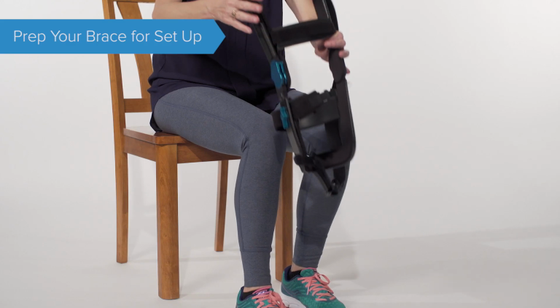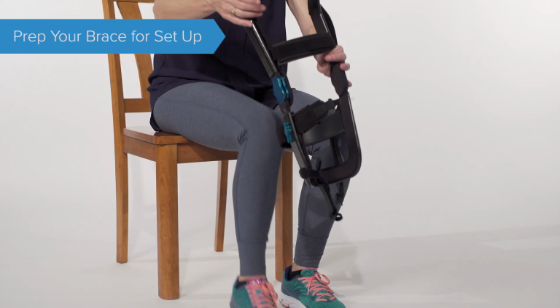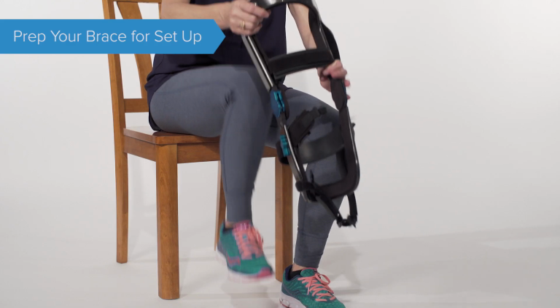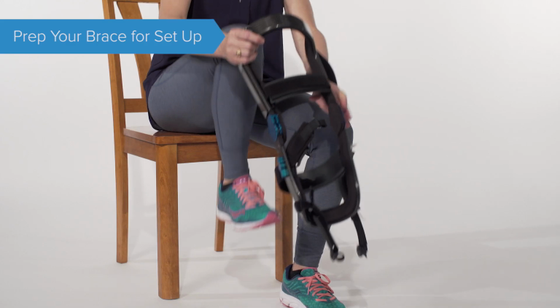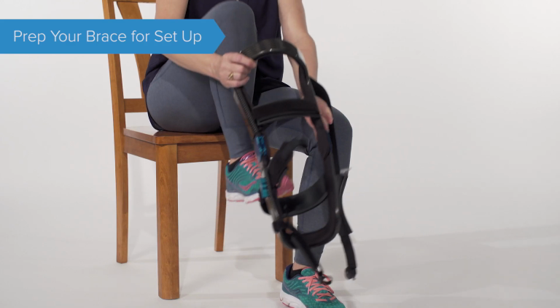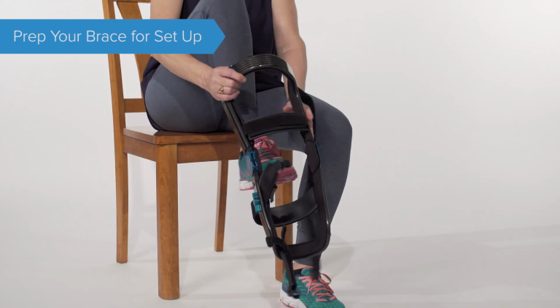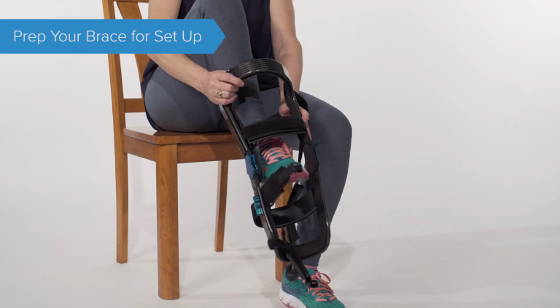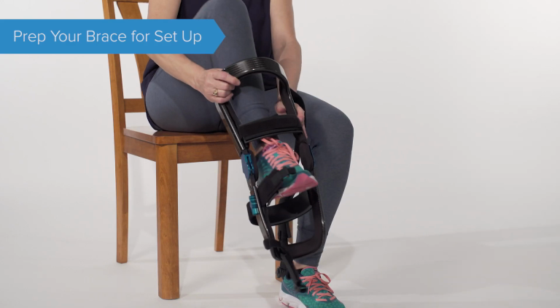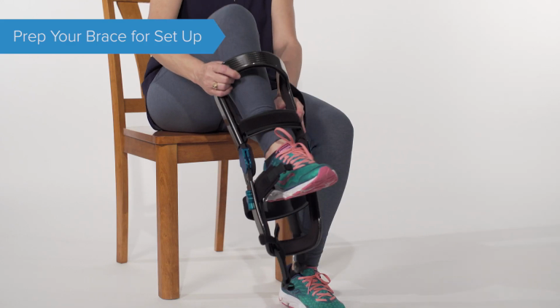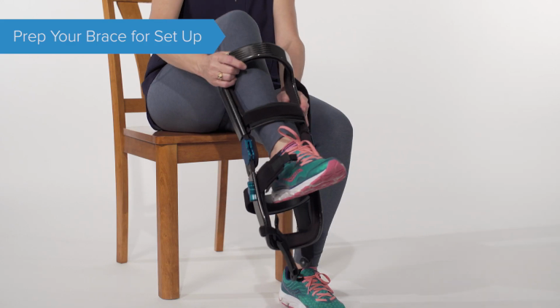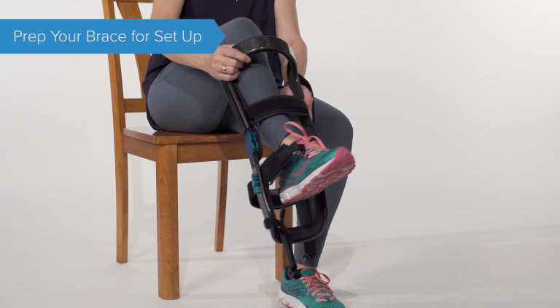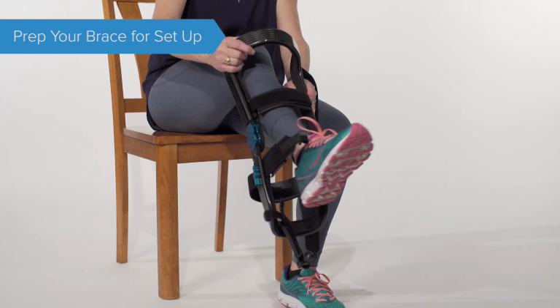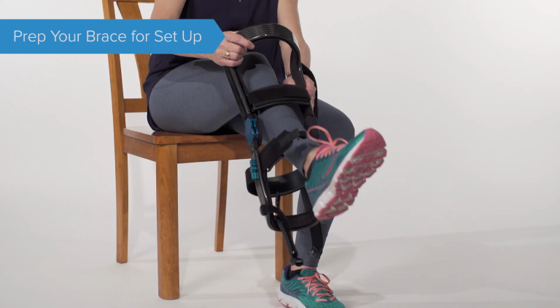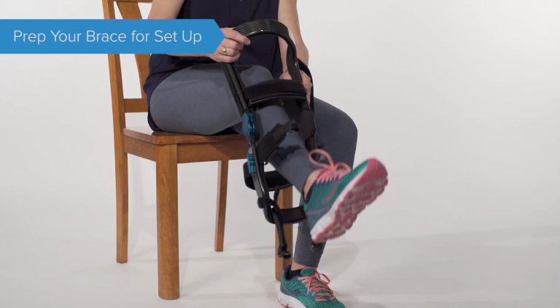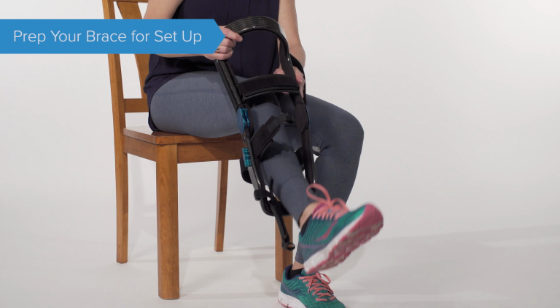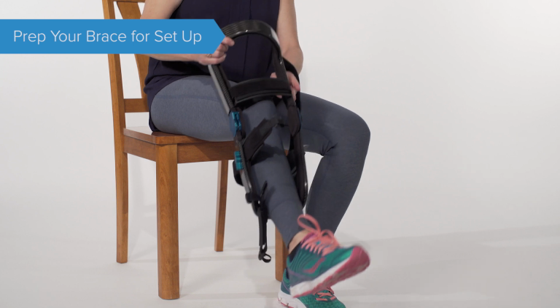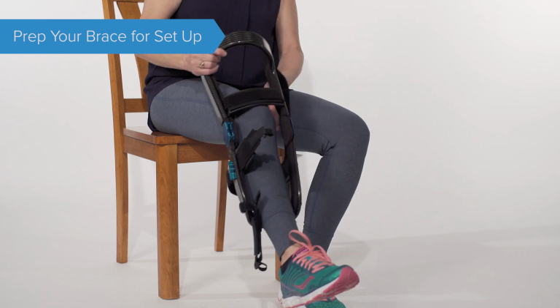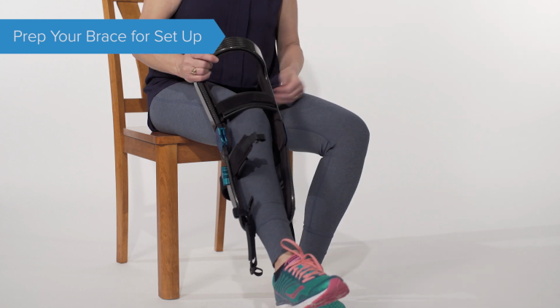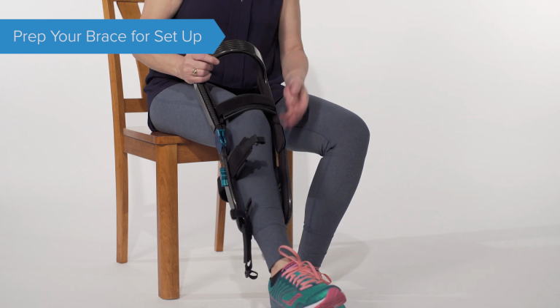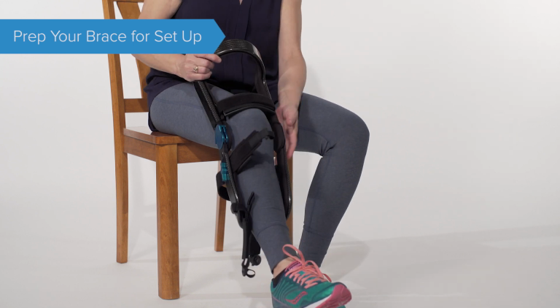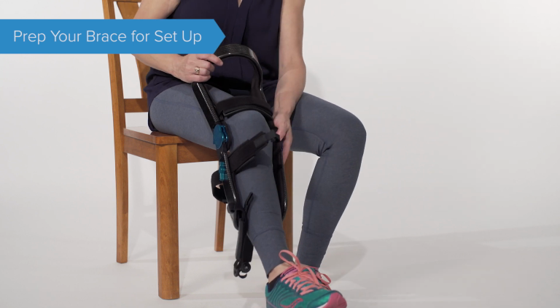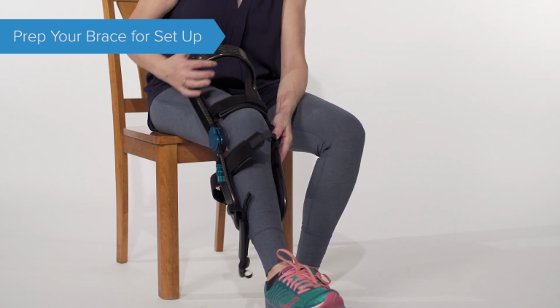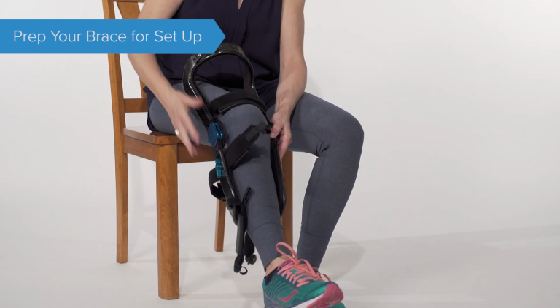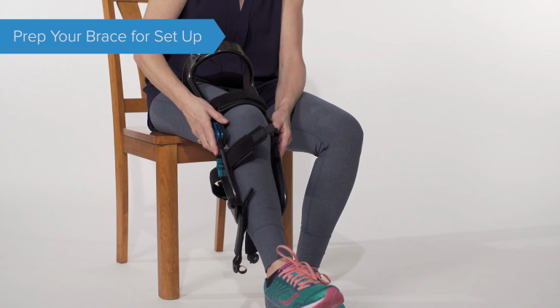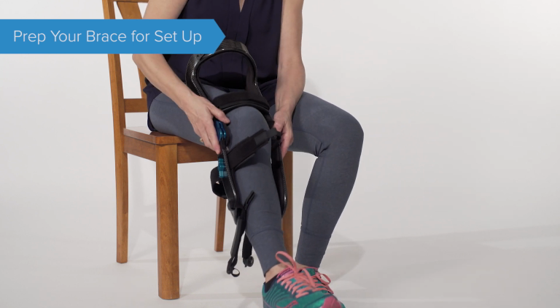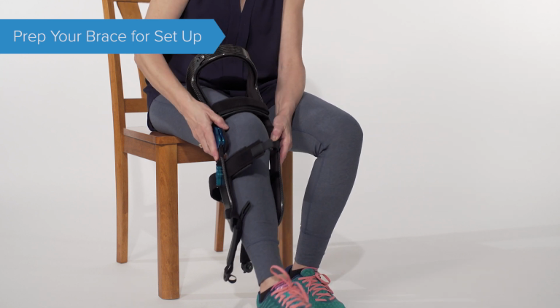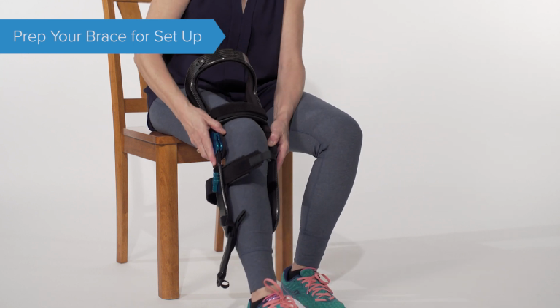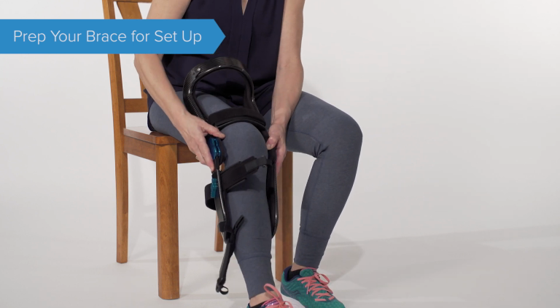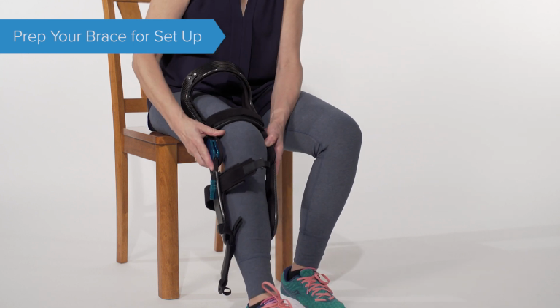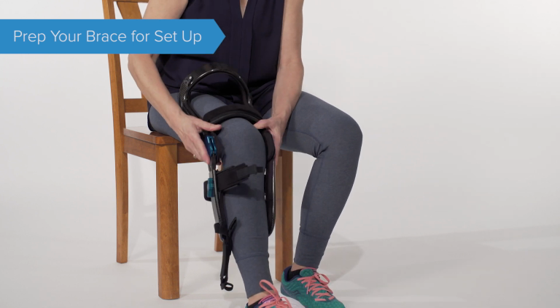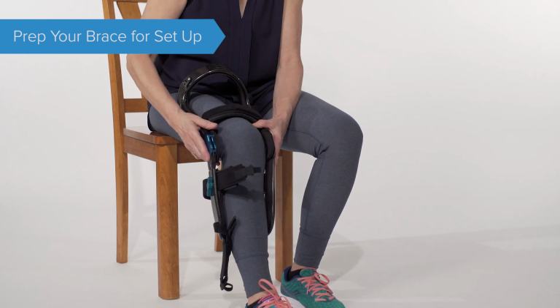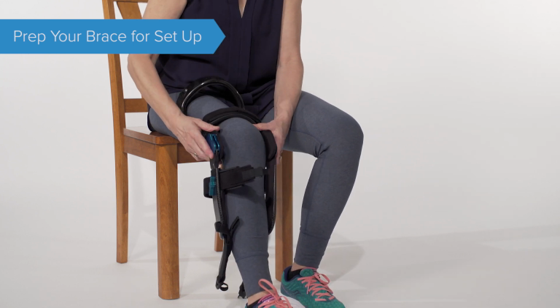Put your foot through the middle of the brace and align the brace center of the hinge with your knee center.